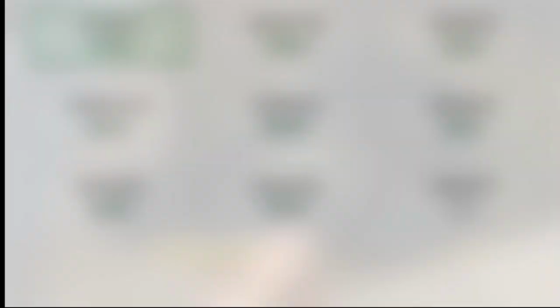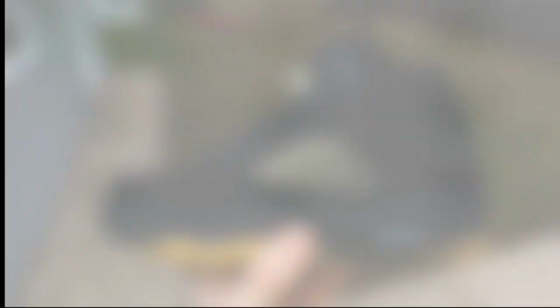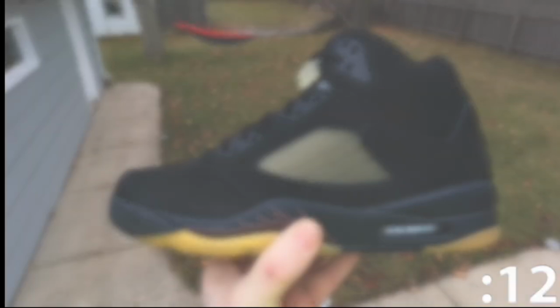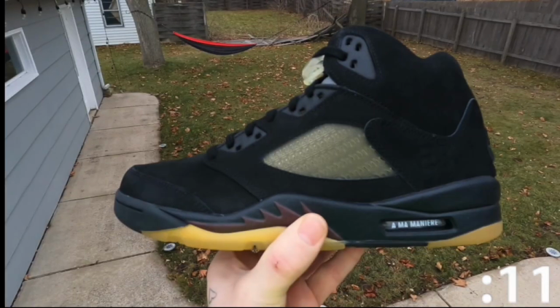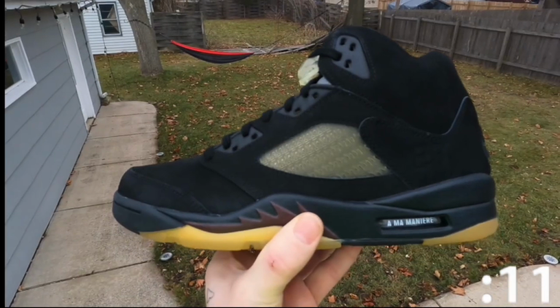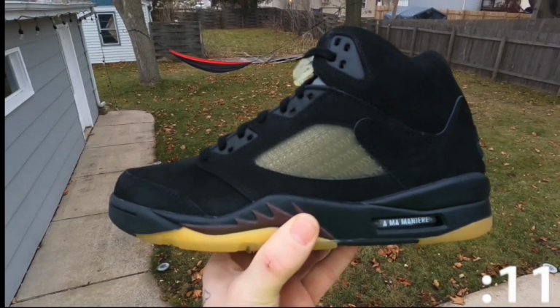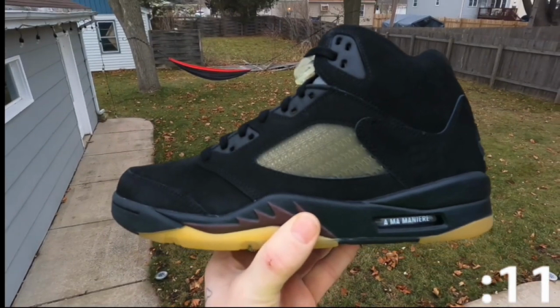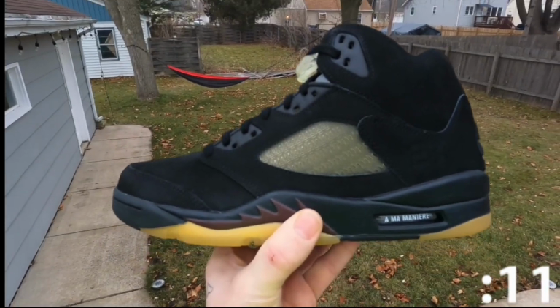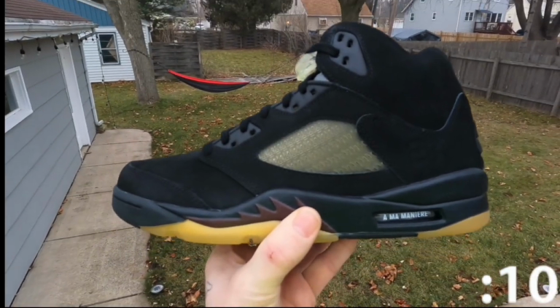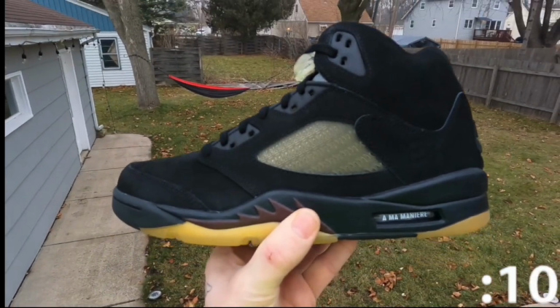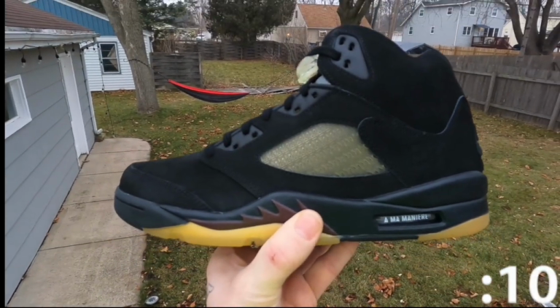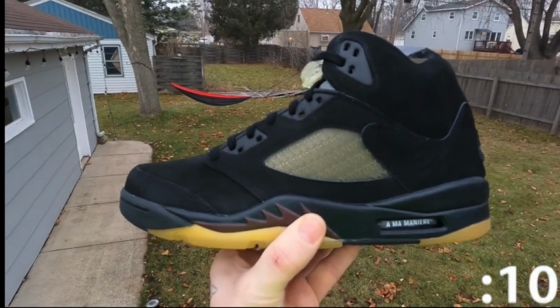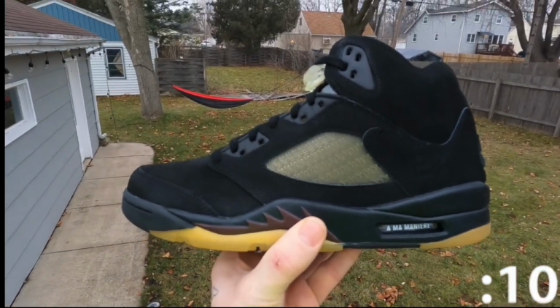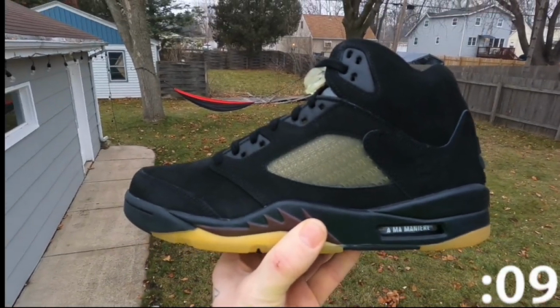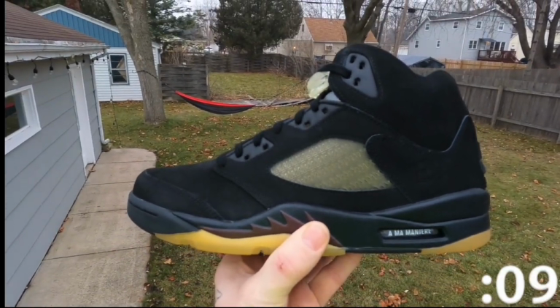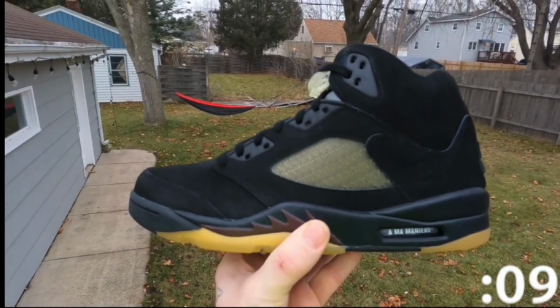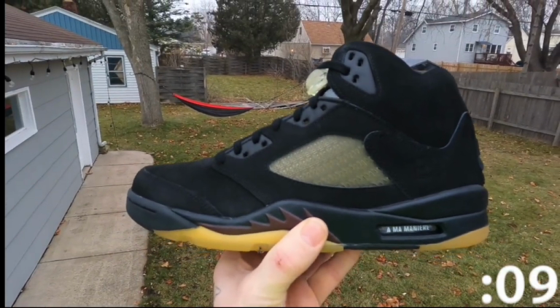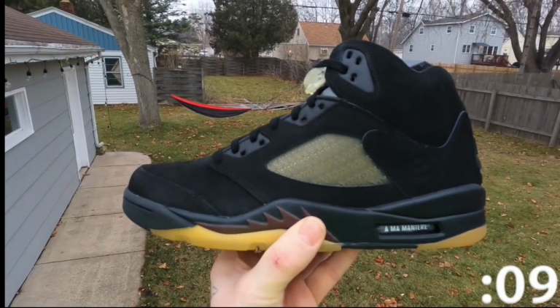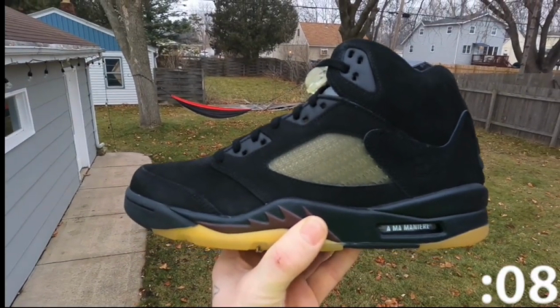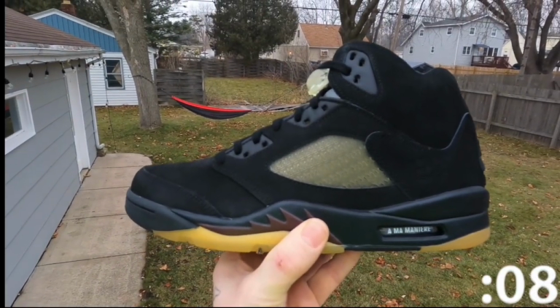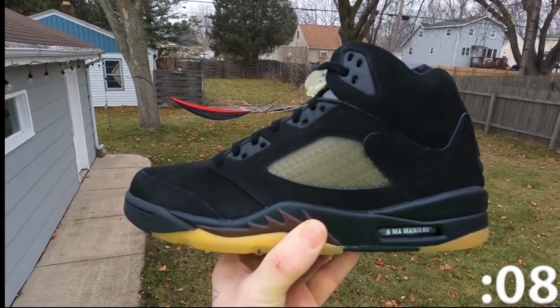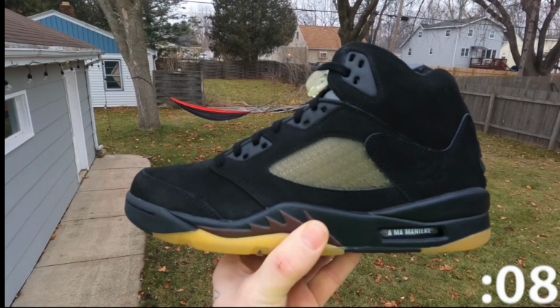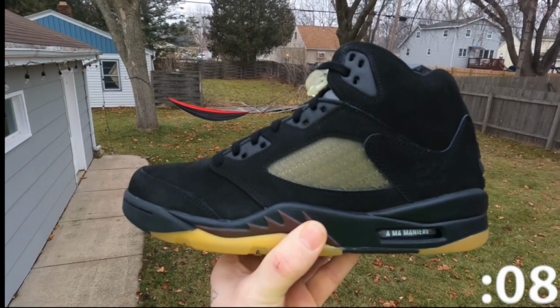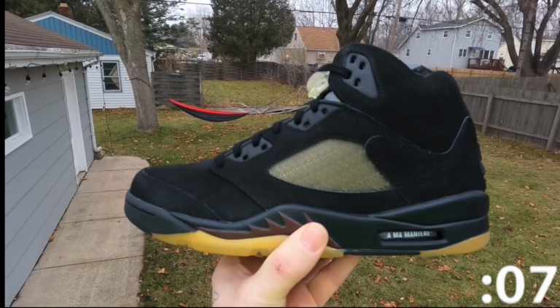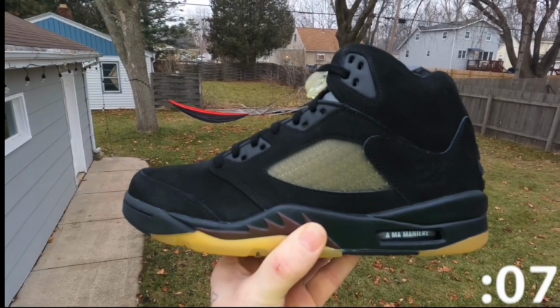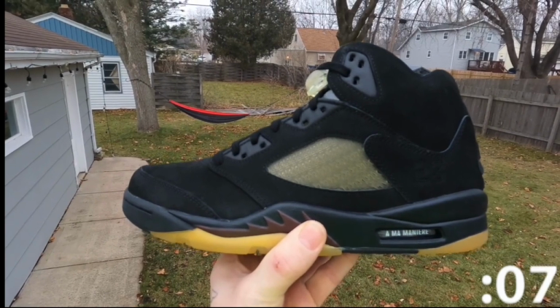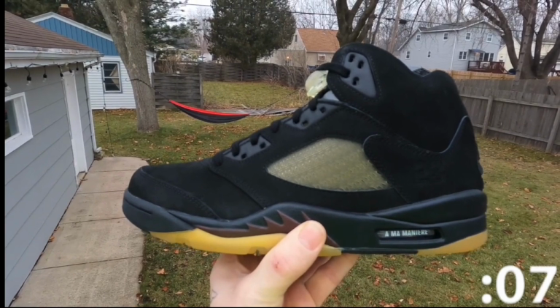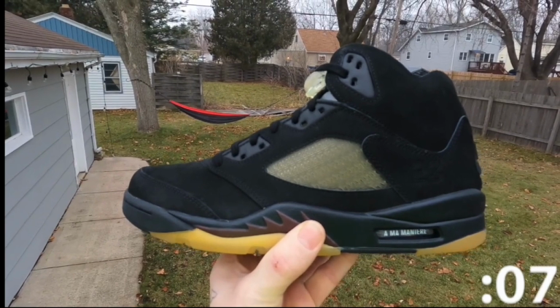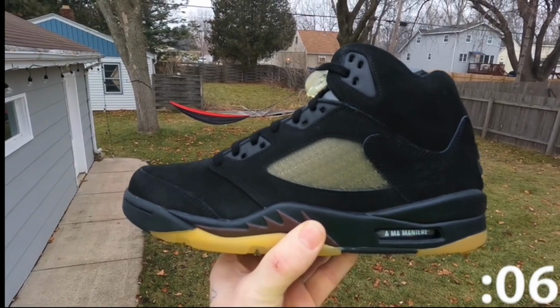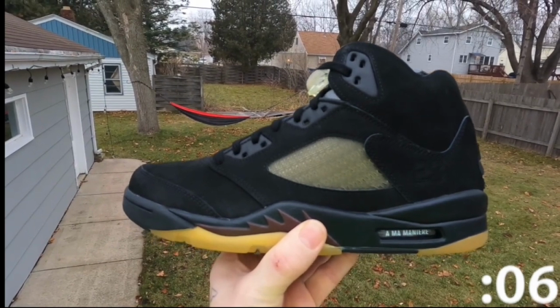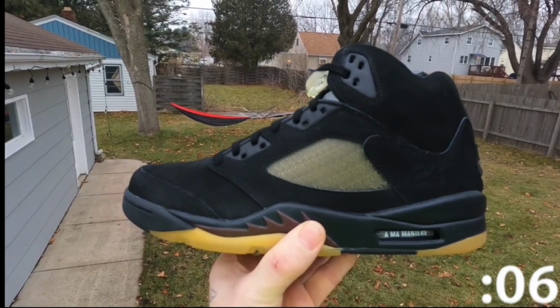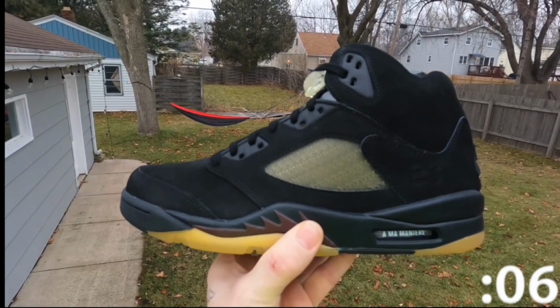The materials used for A Ma Maniere collaborations are always unmatched. Every single pair is always super buttery.